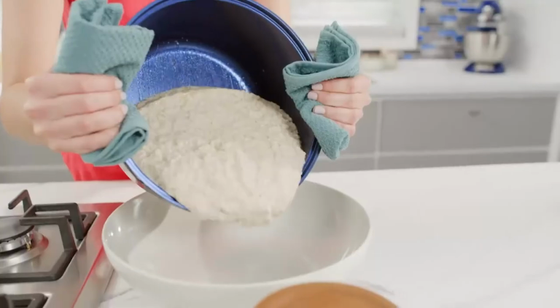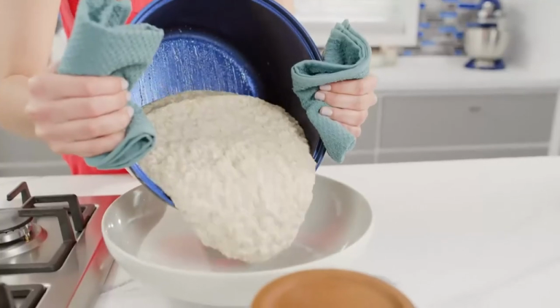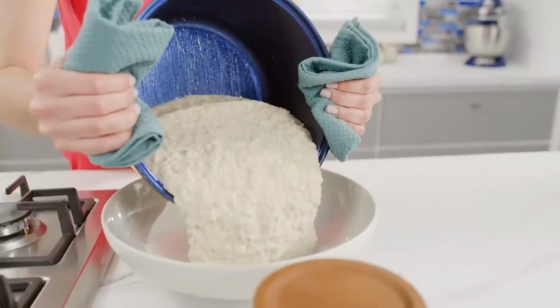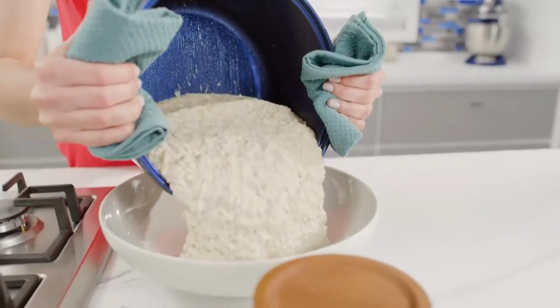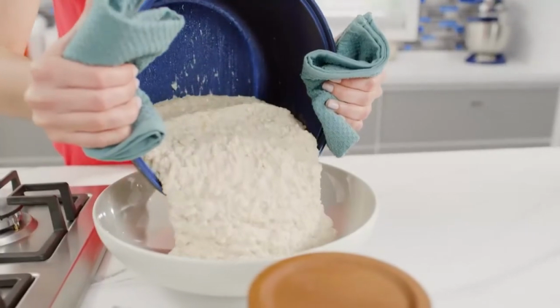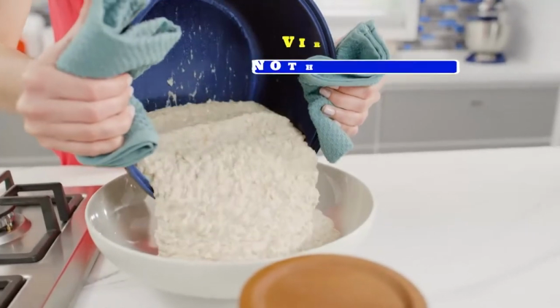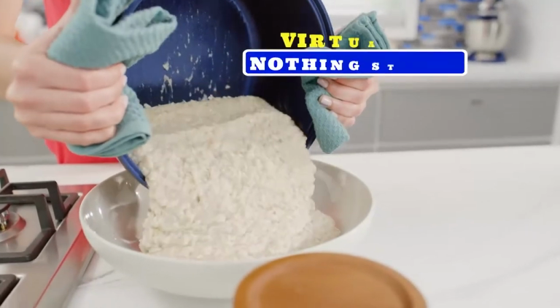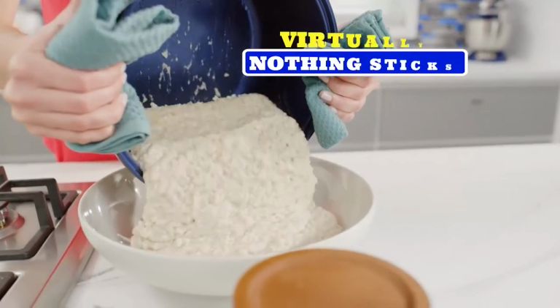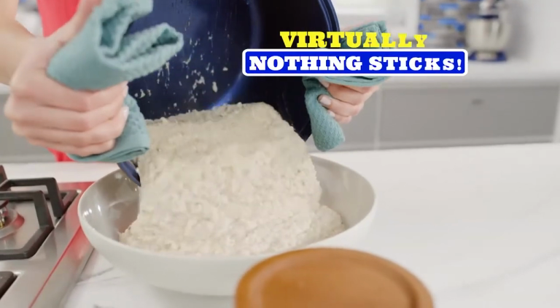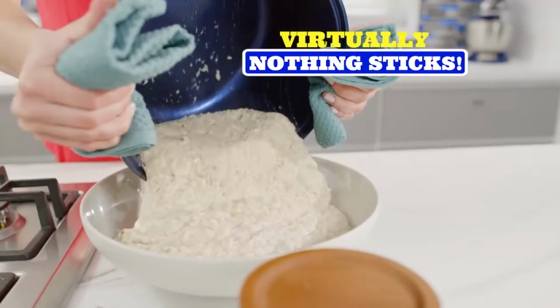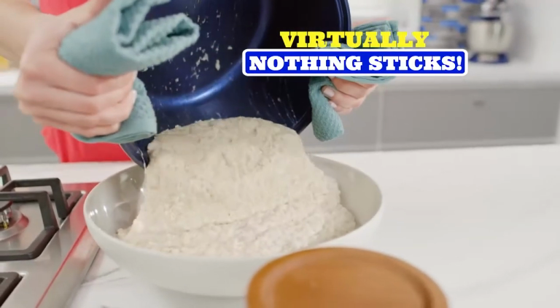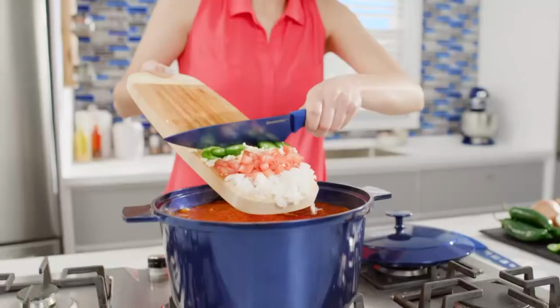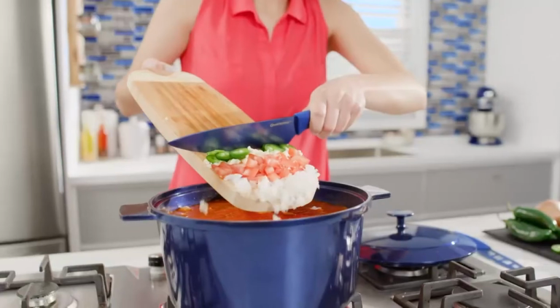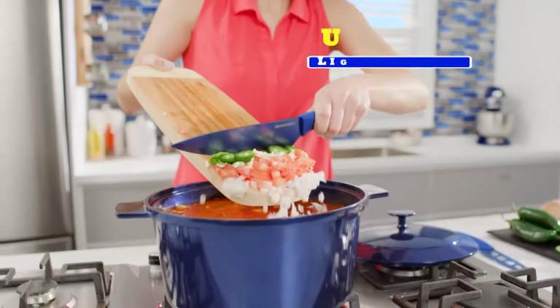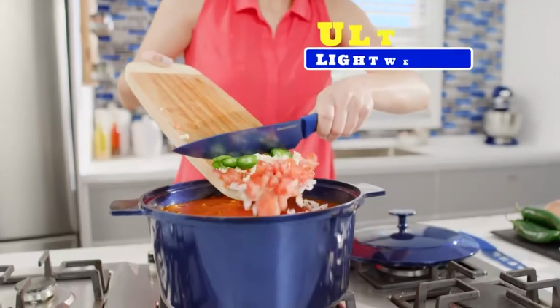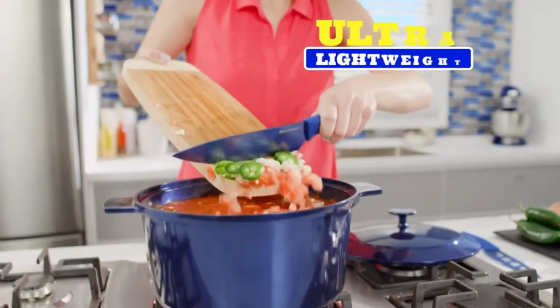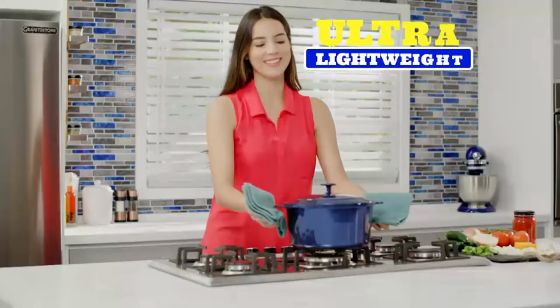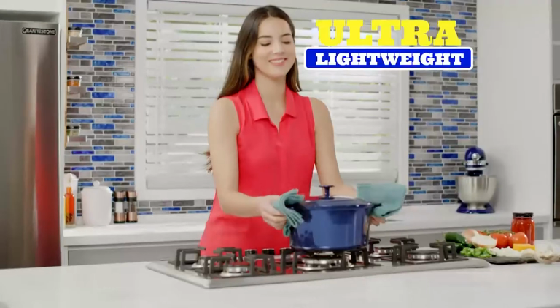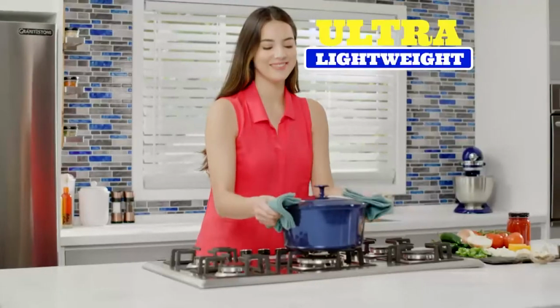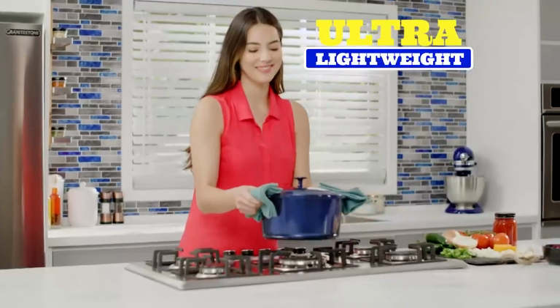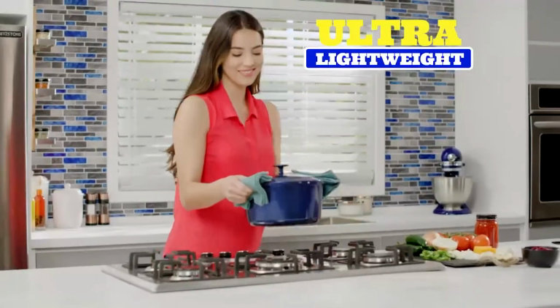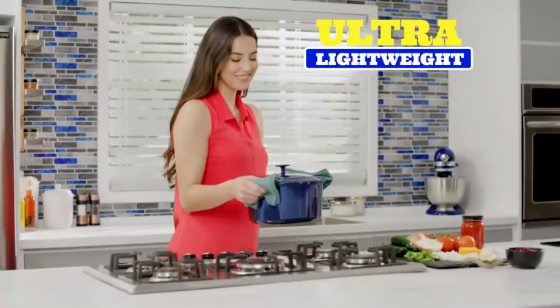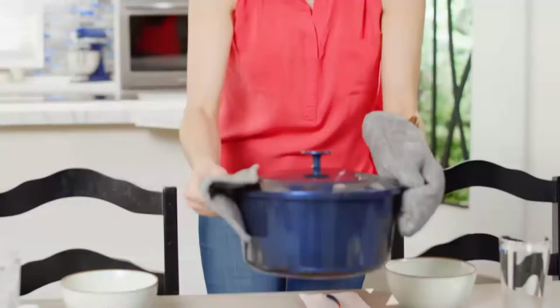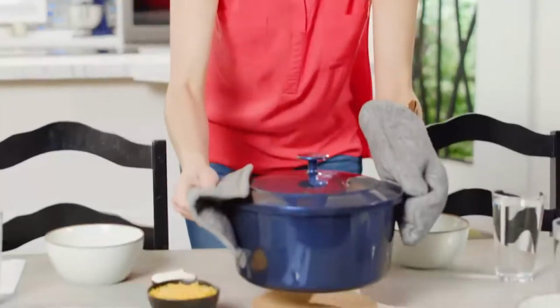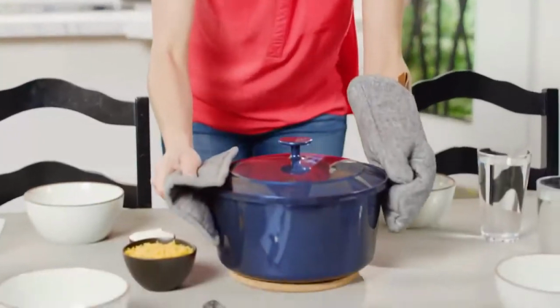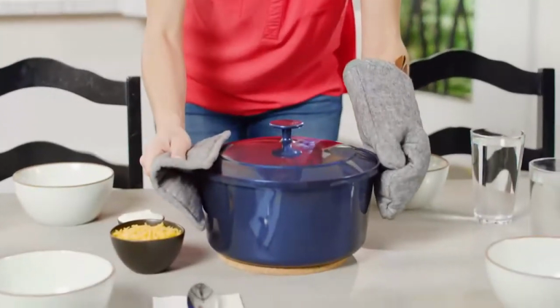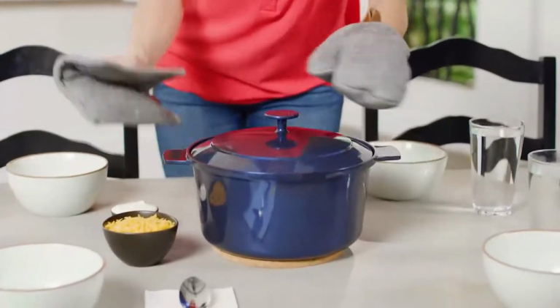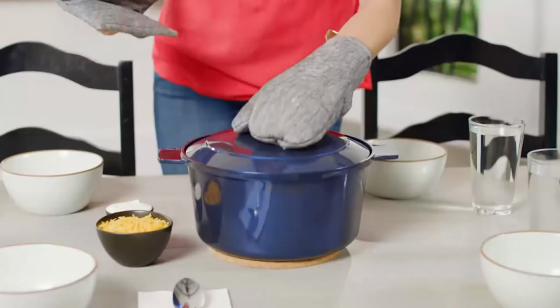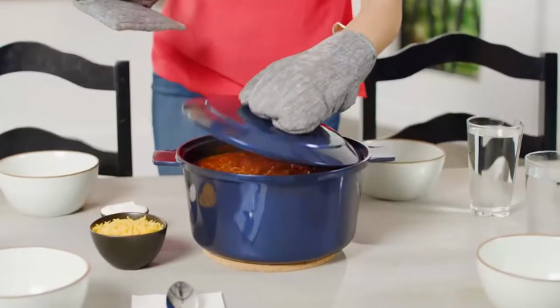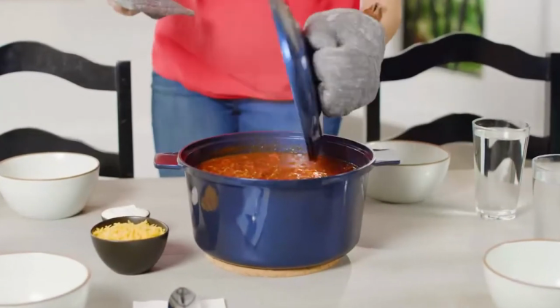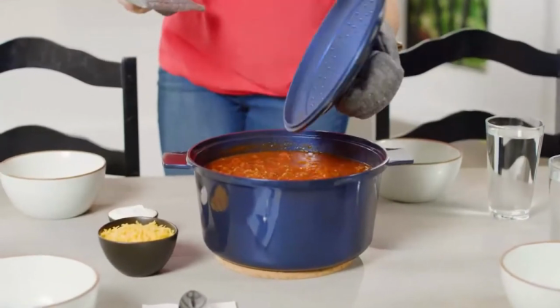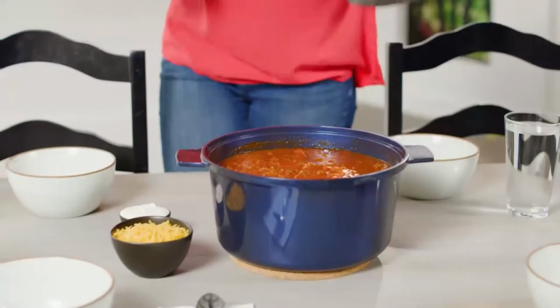It's so slick, virtually nothing sticks. Plus, it's so lightweight that even when full, it goes from the stovetop to the table with ease.